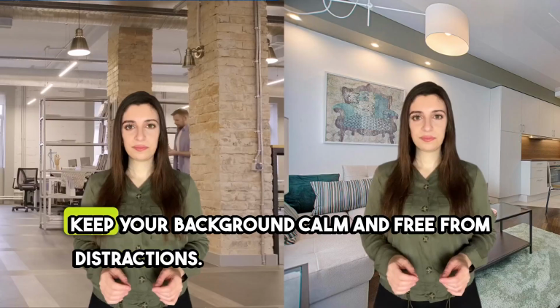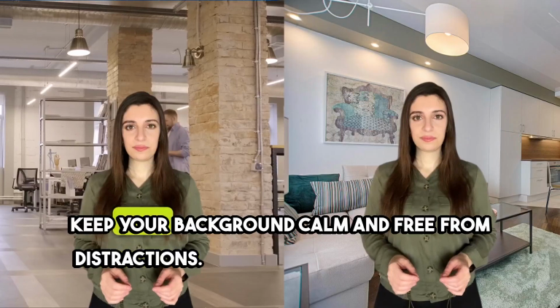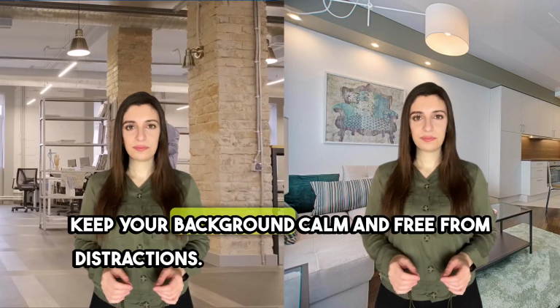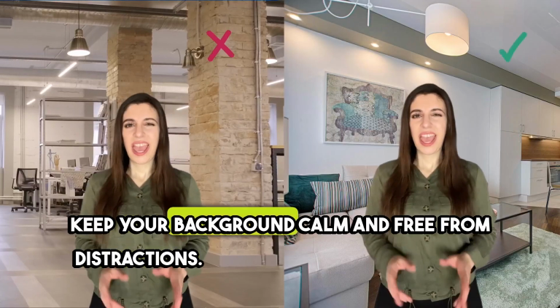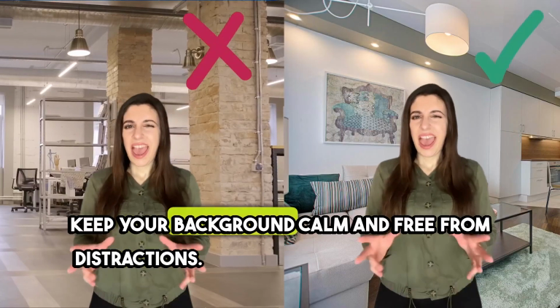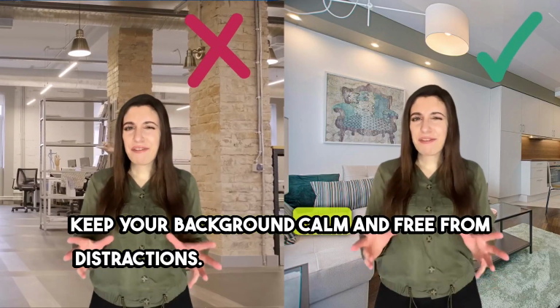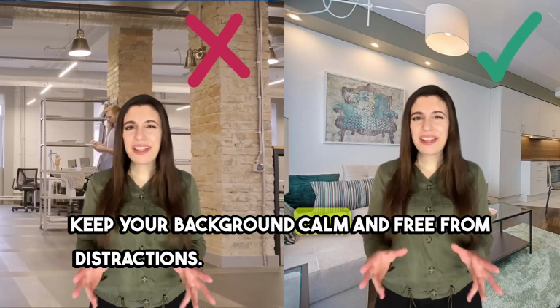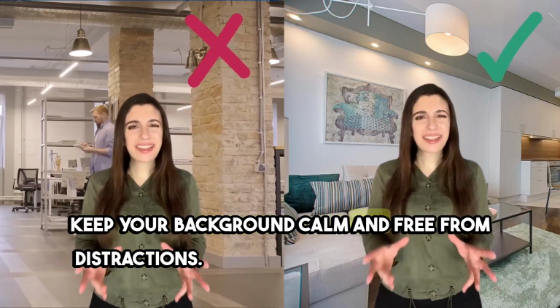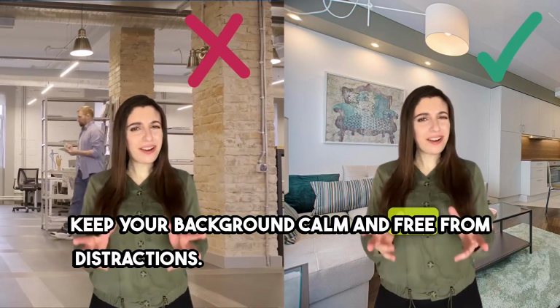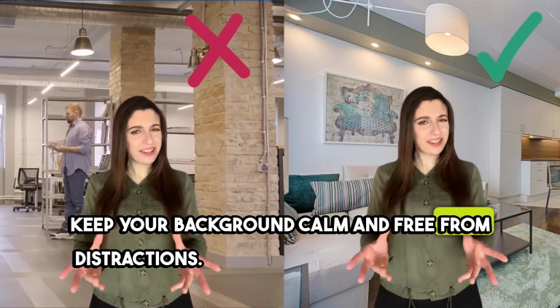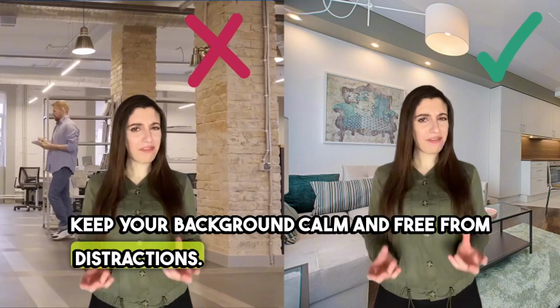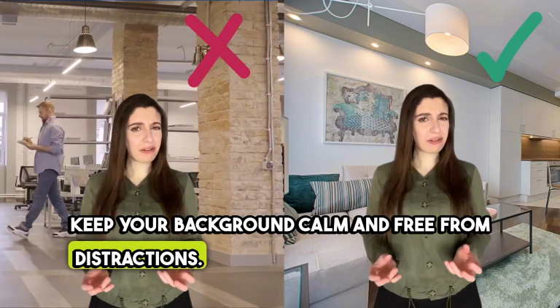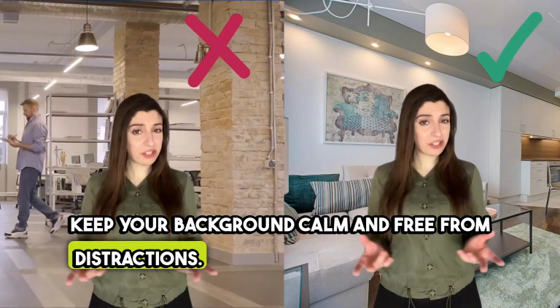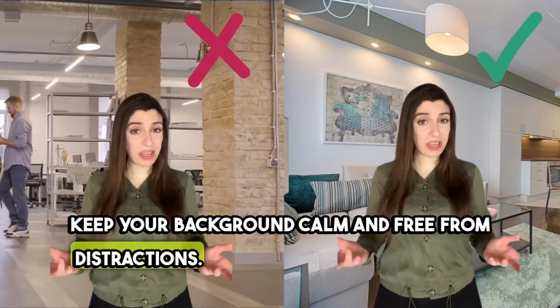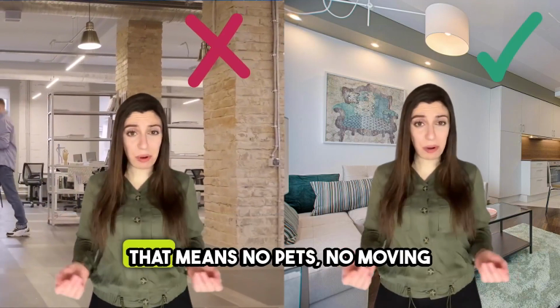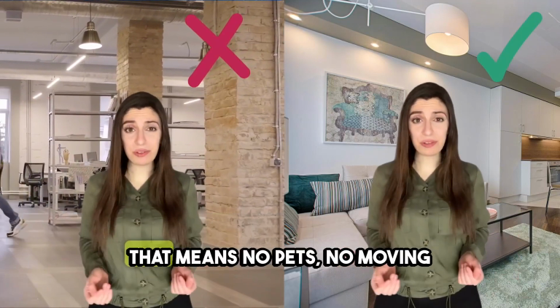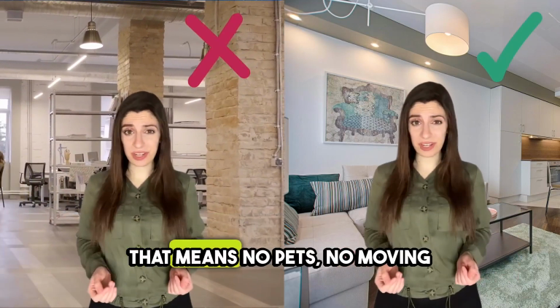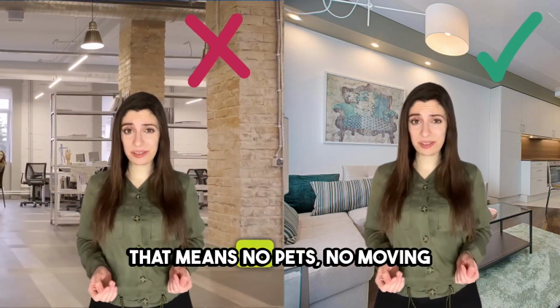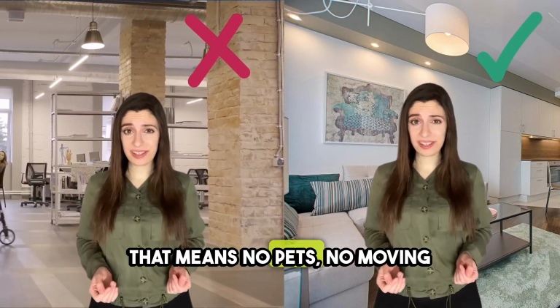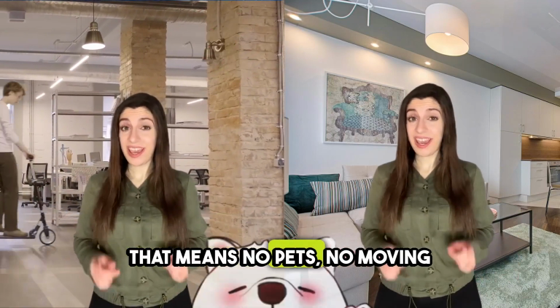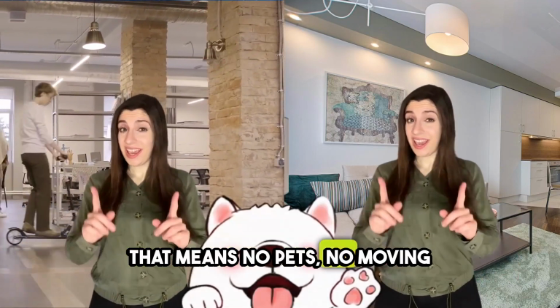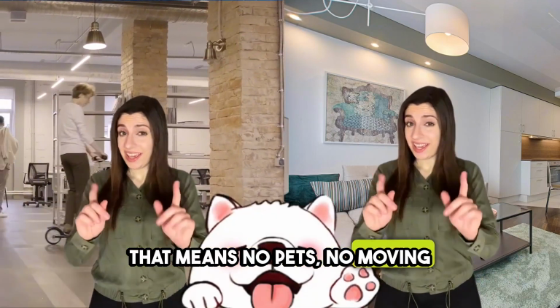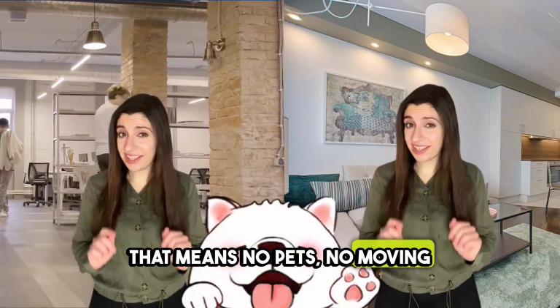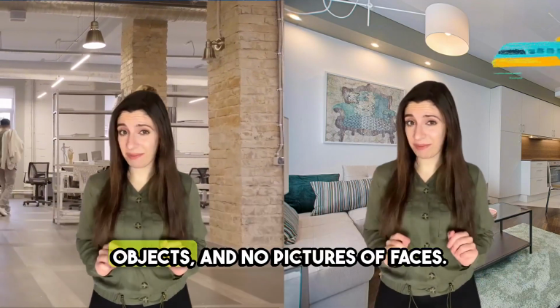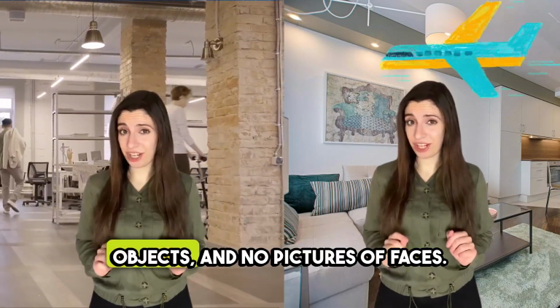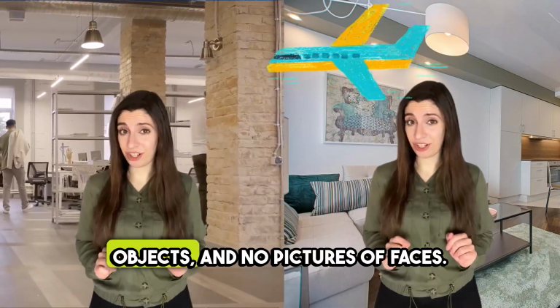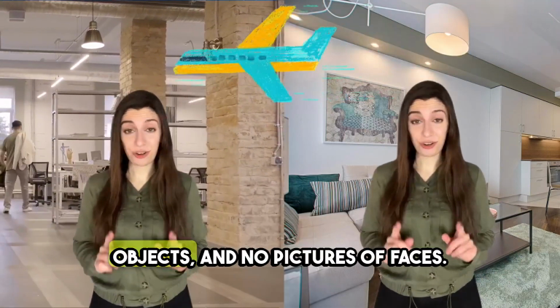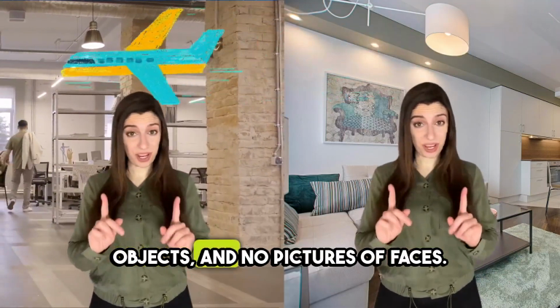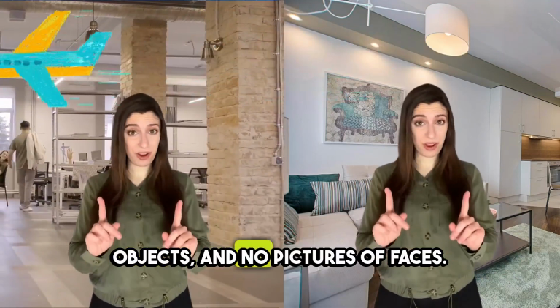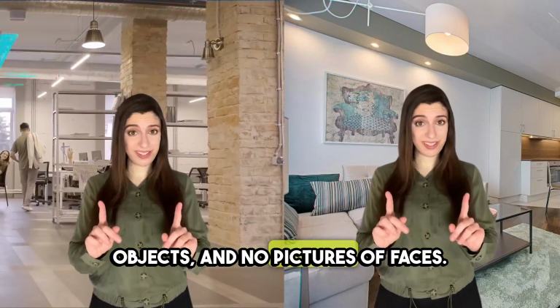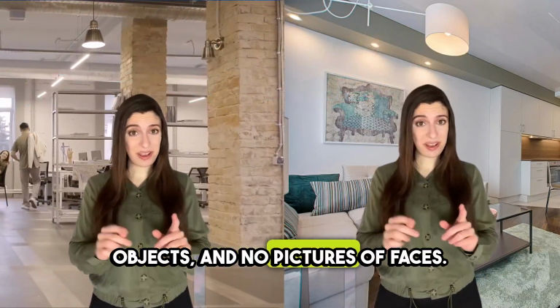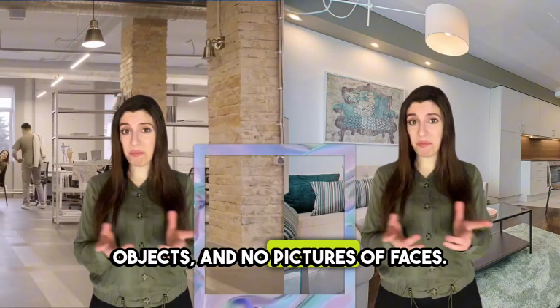Keep your background calm and free from distractions. That means no pets, no moving objects, and no pictures of faces.